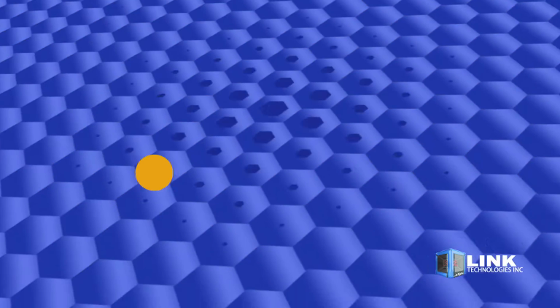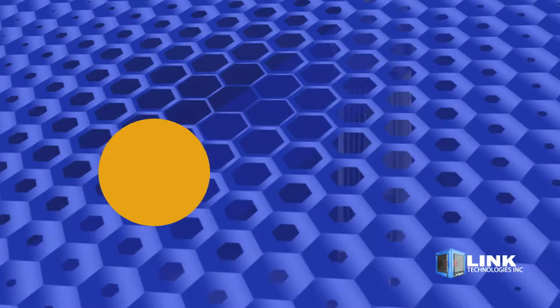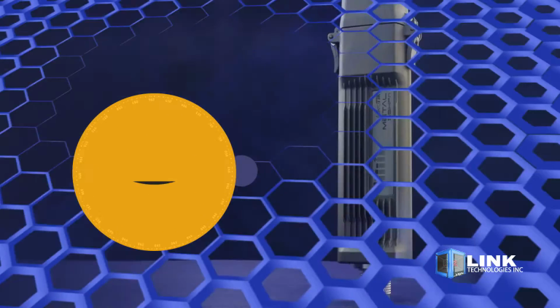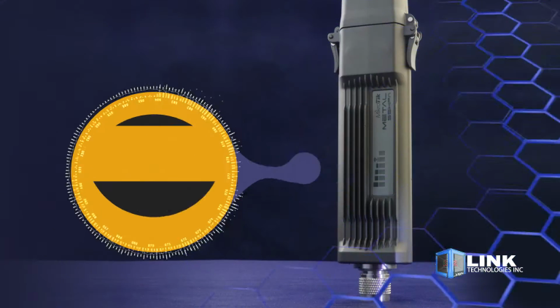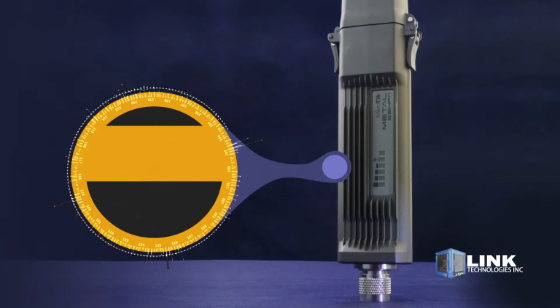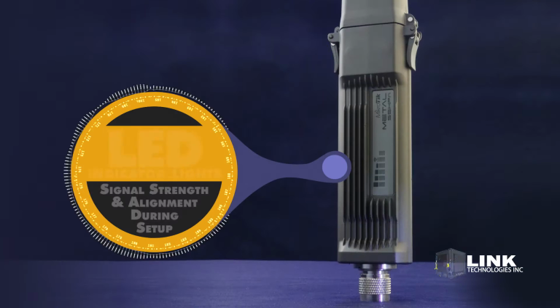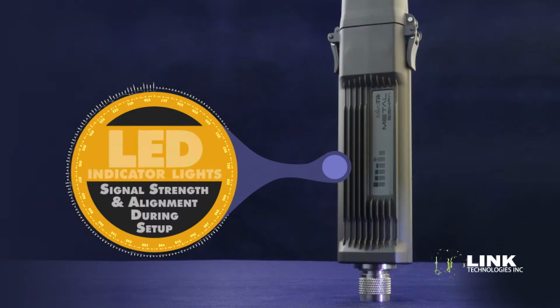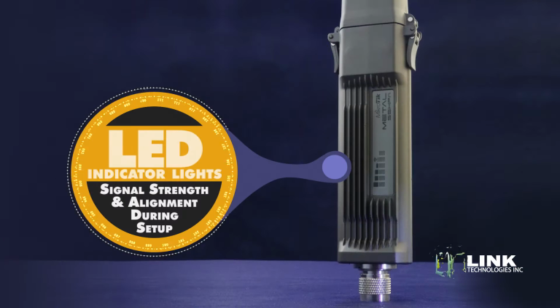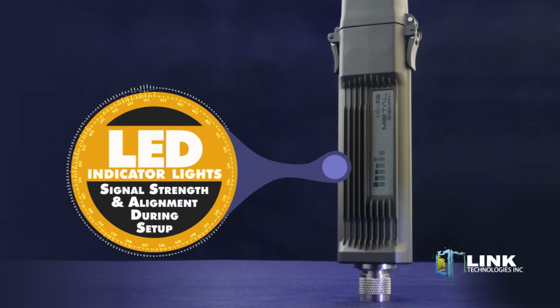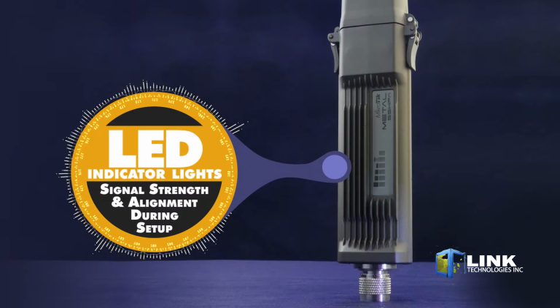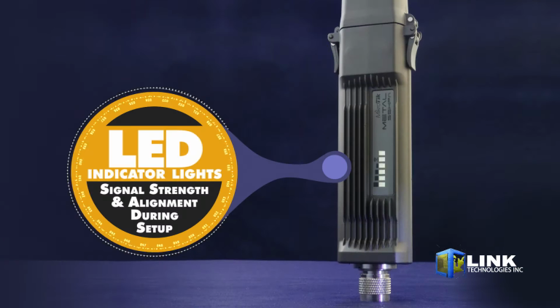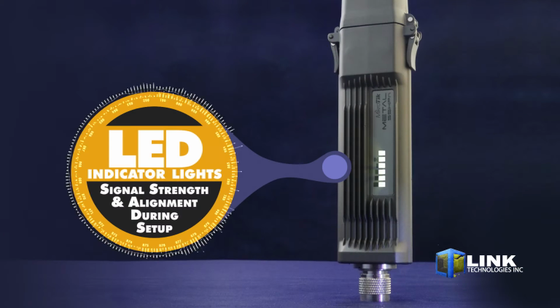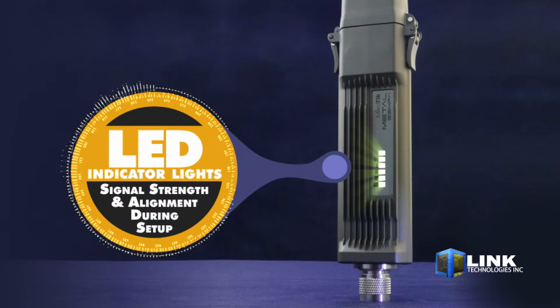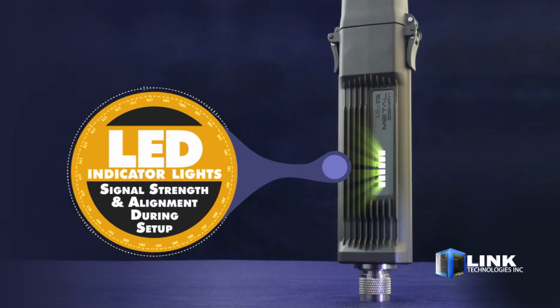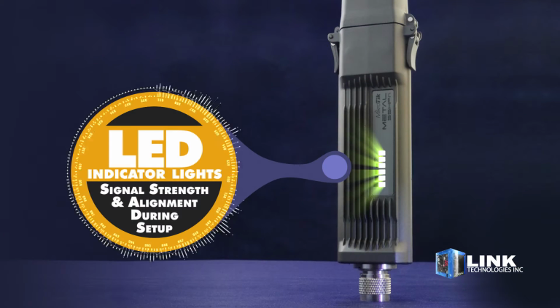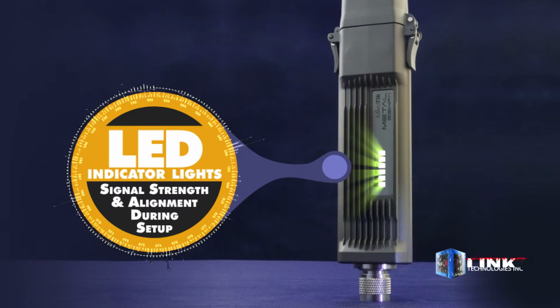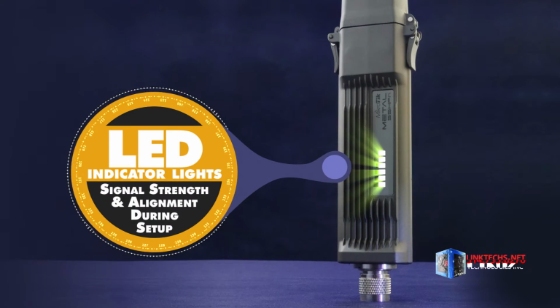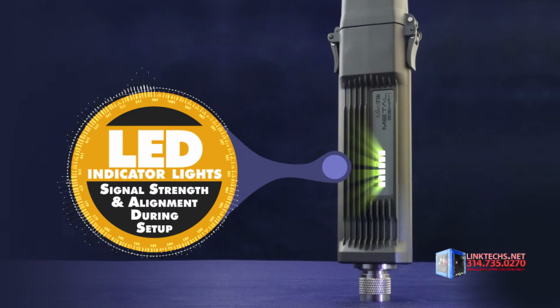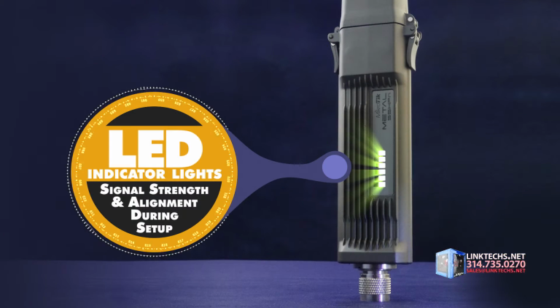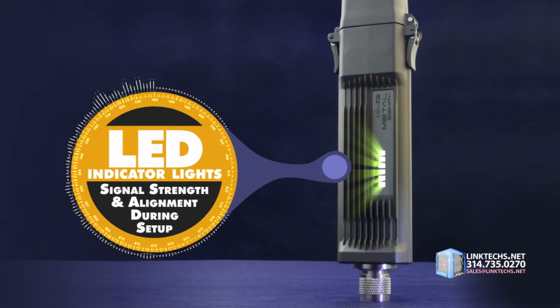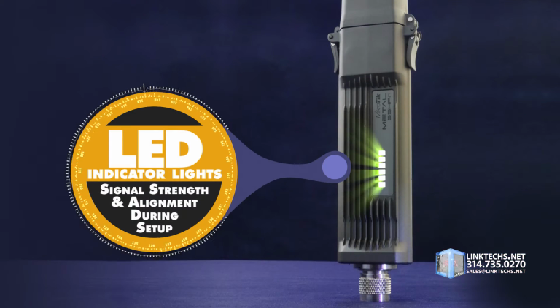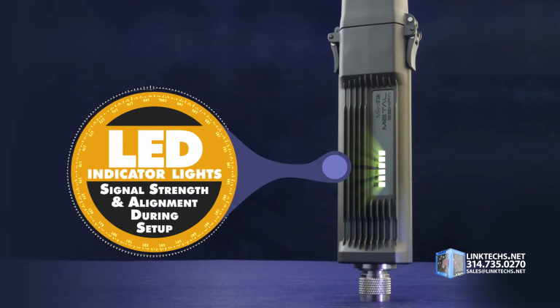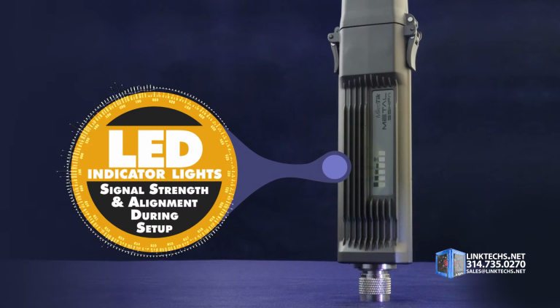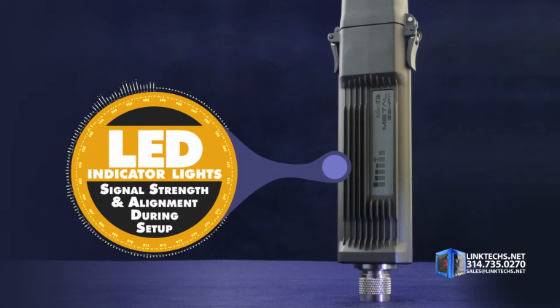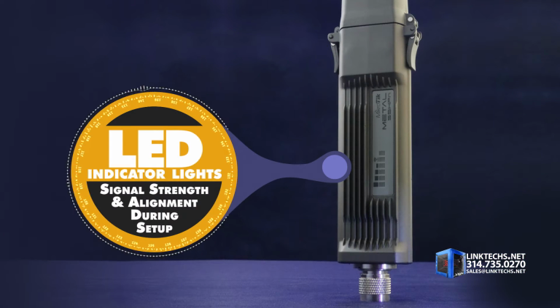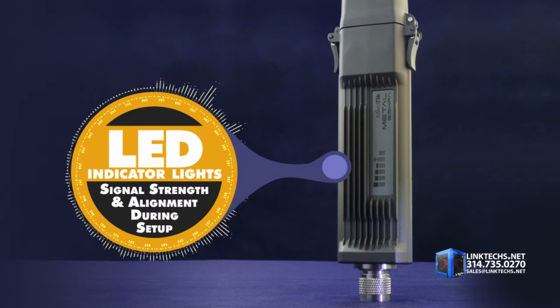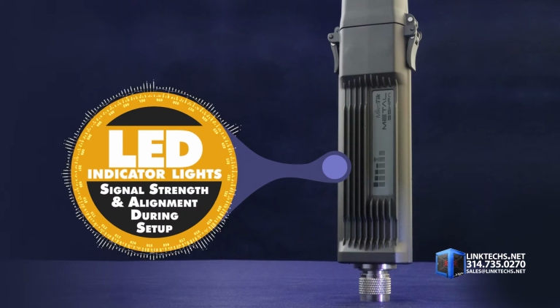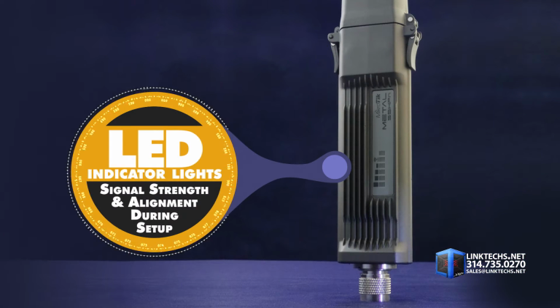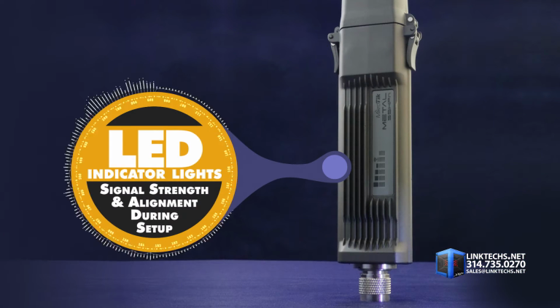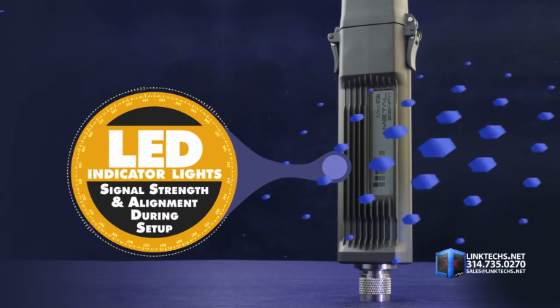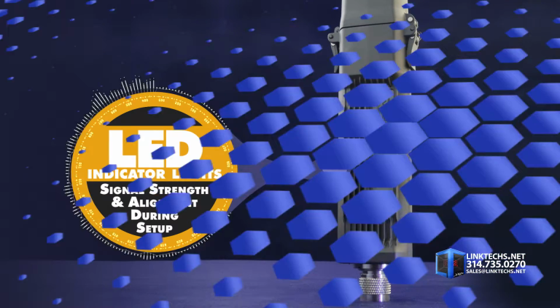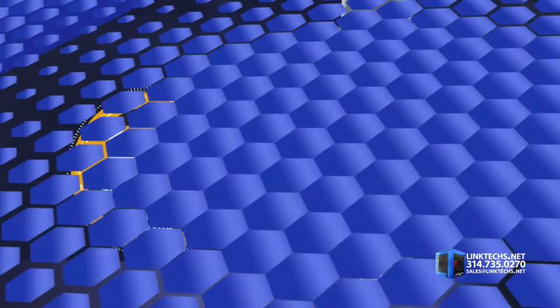The side of this unit also features these LED indicator lights for registering signal strength and alignment during setup.